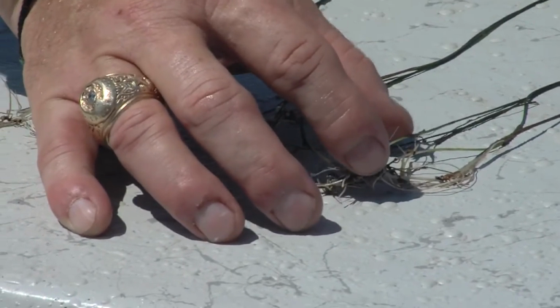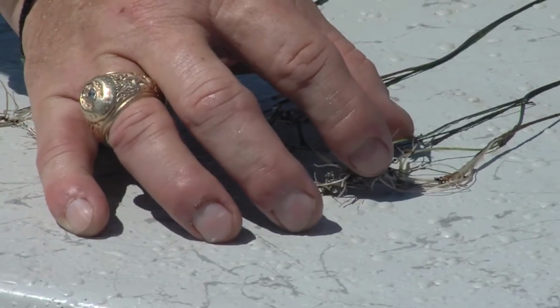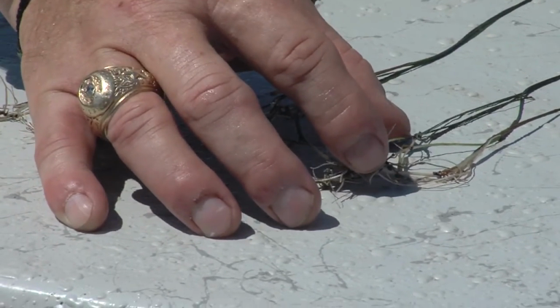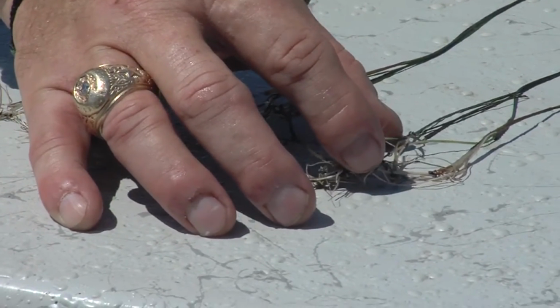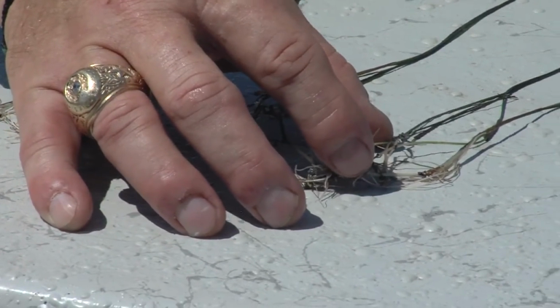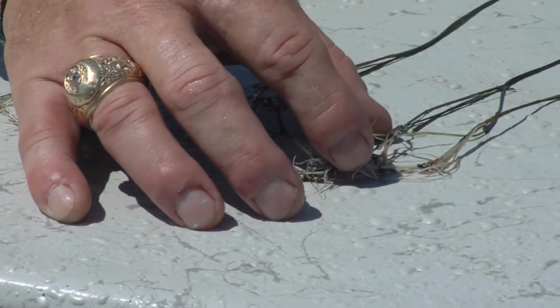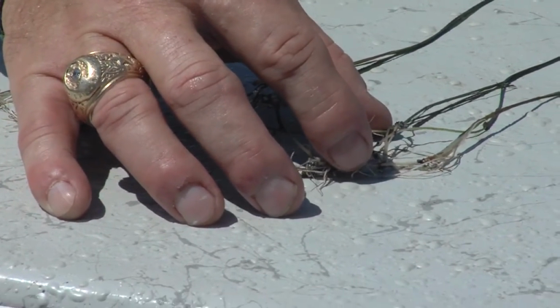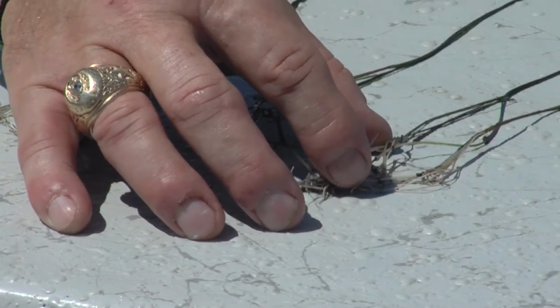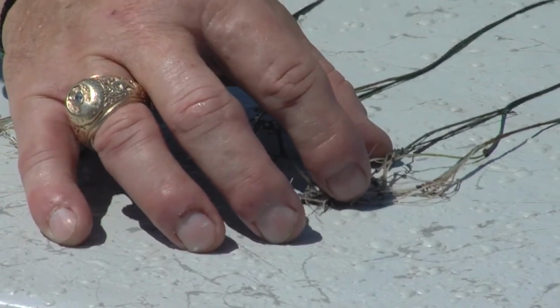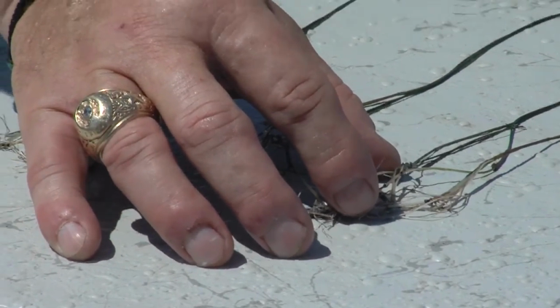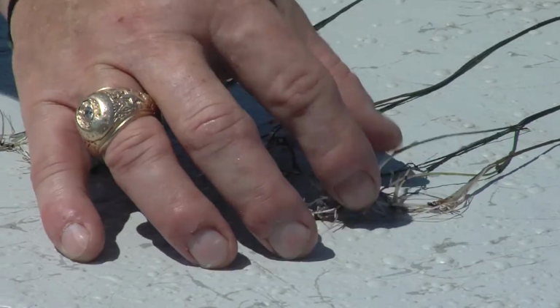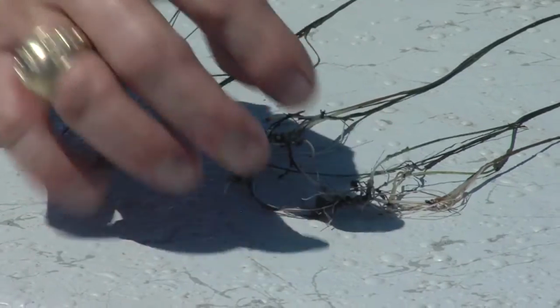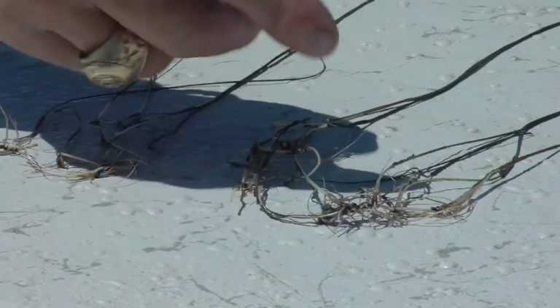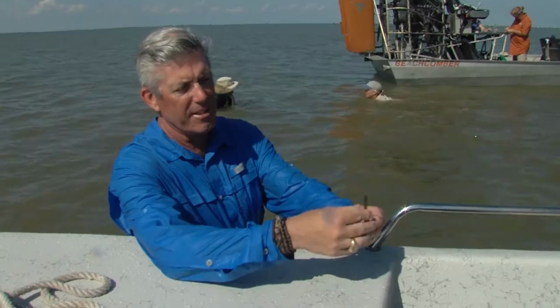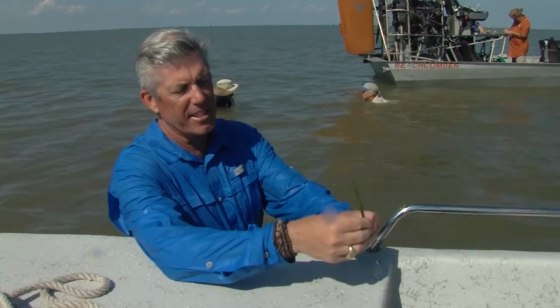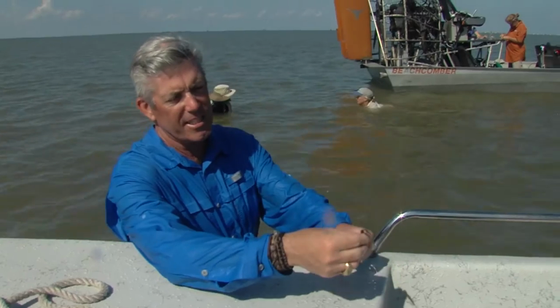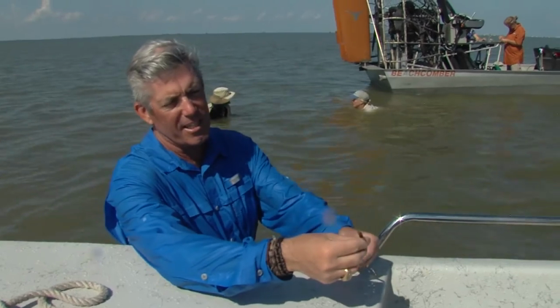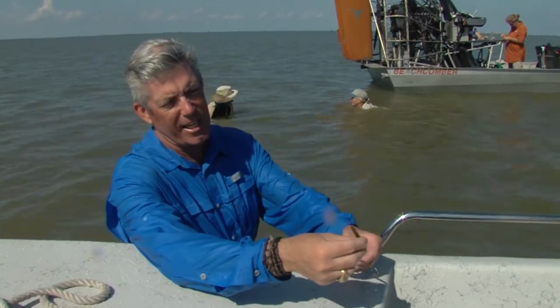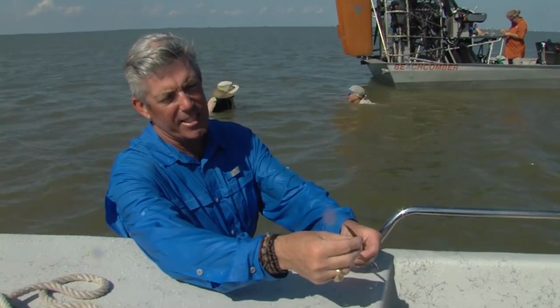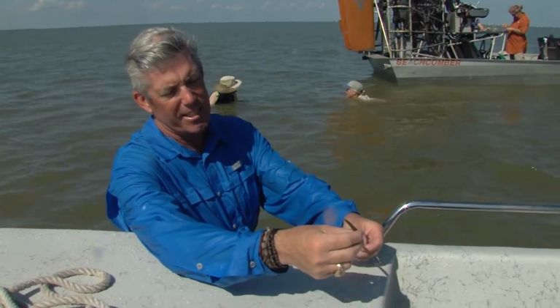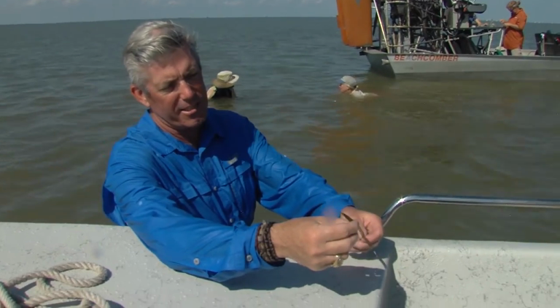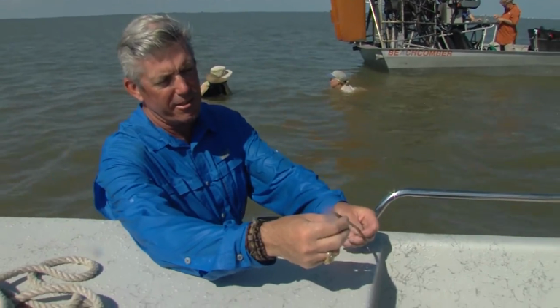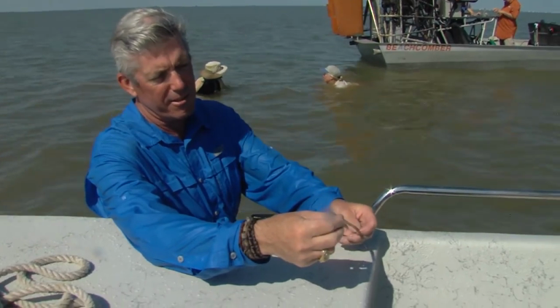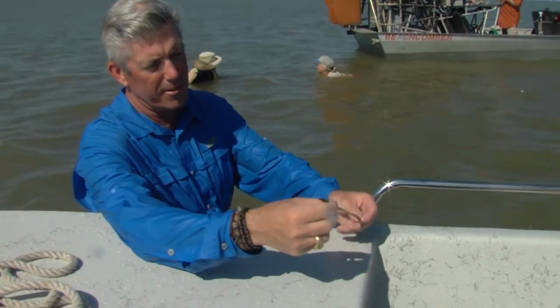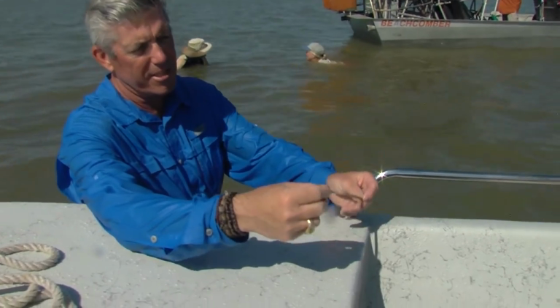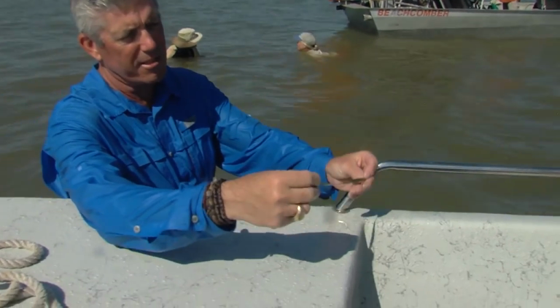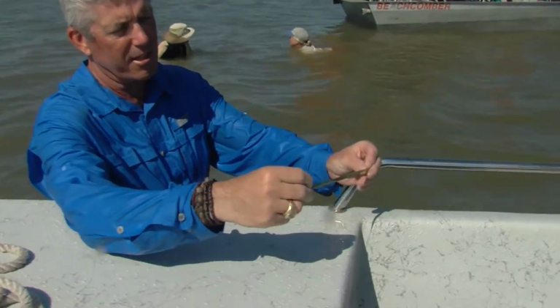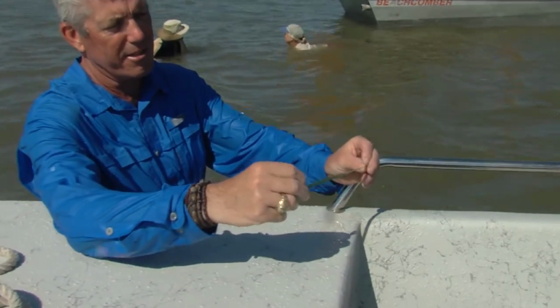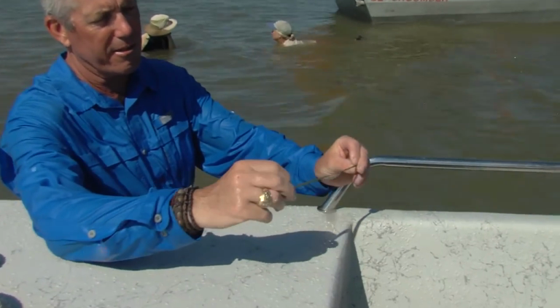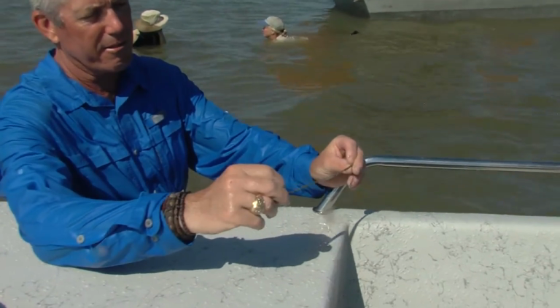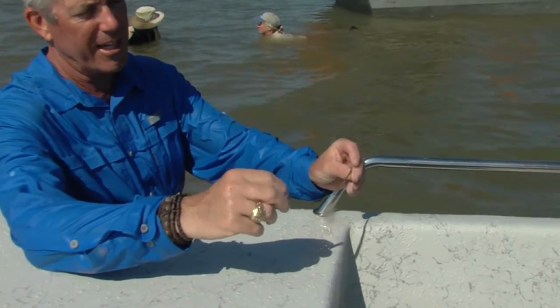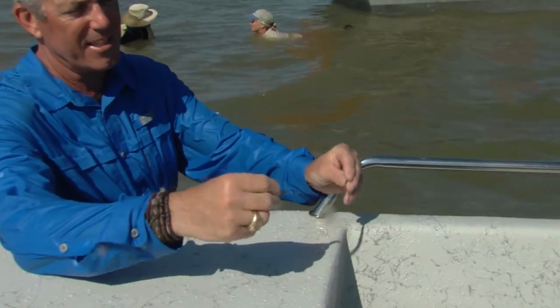That's all the part that's in the sediment. But this is Thalassia testudinum, which is also called turtle grass.